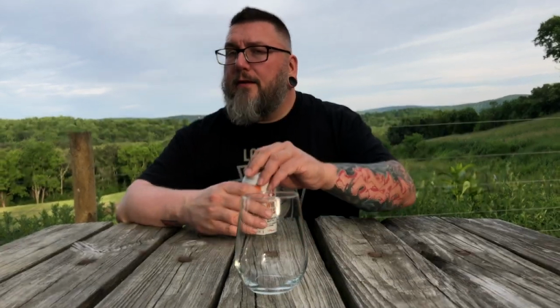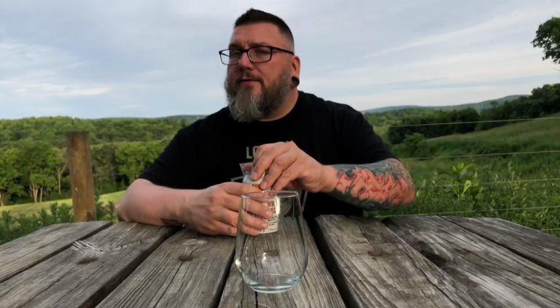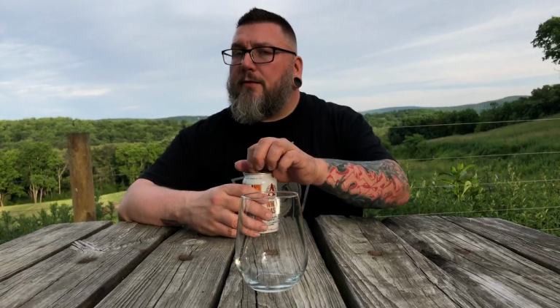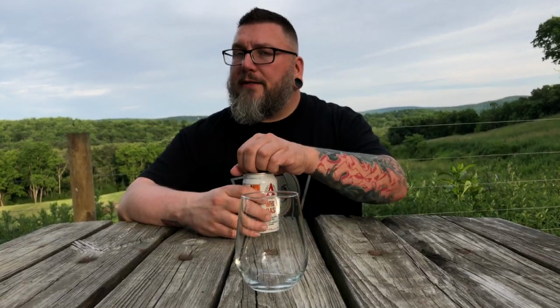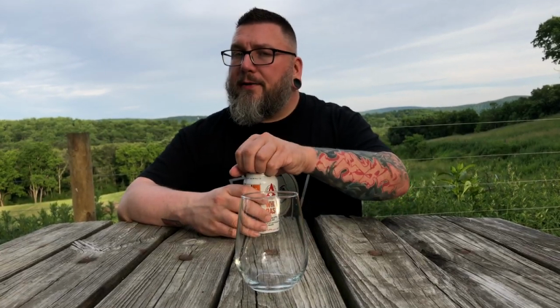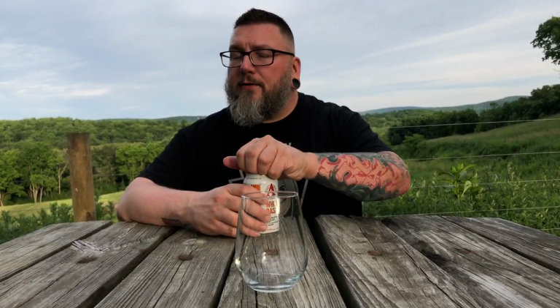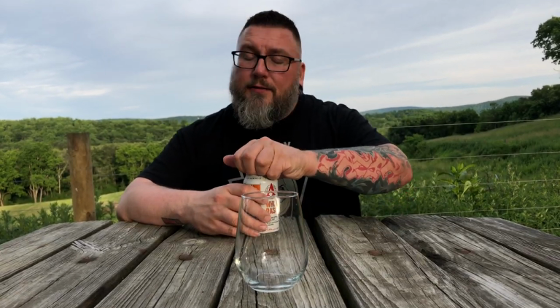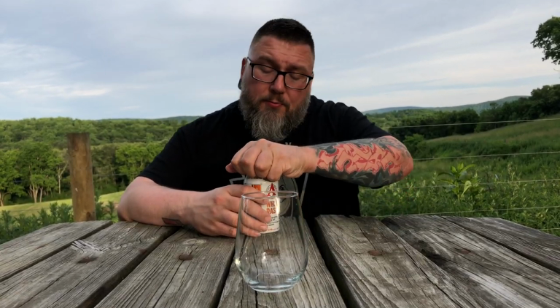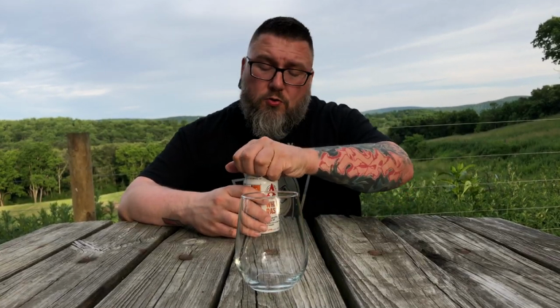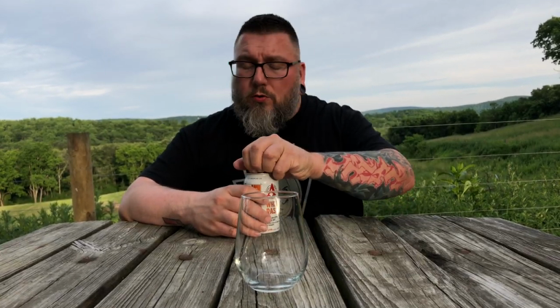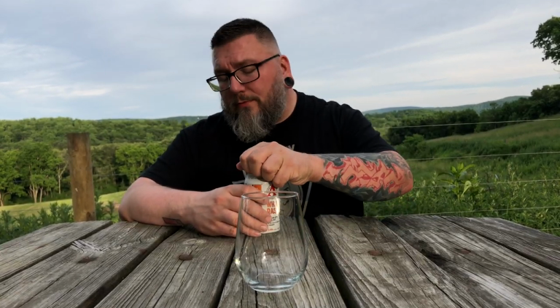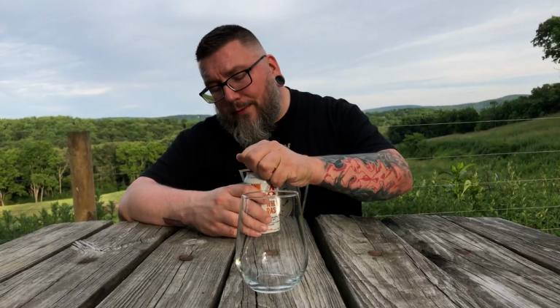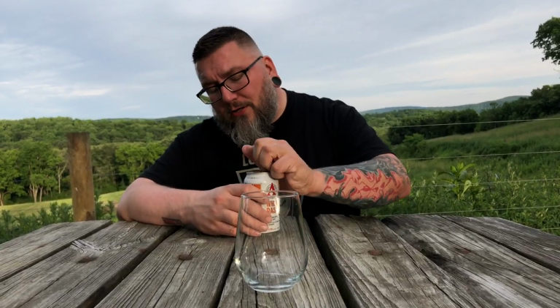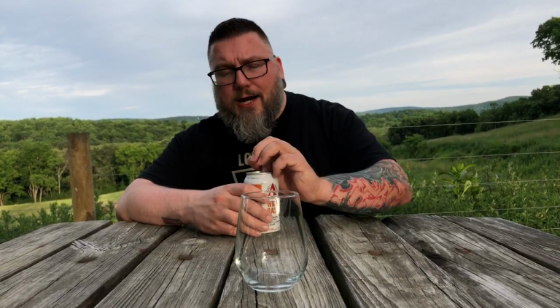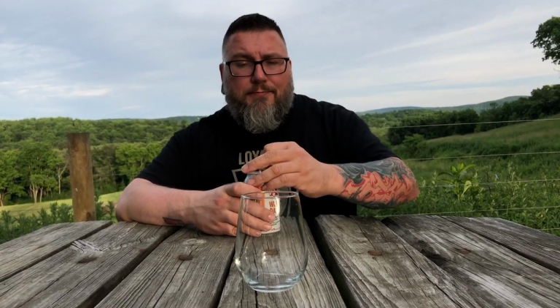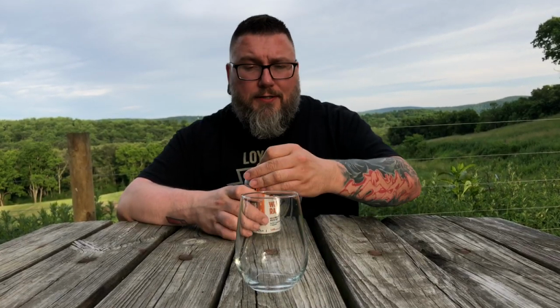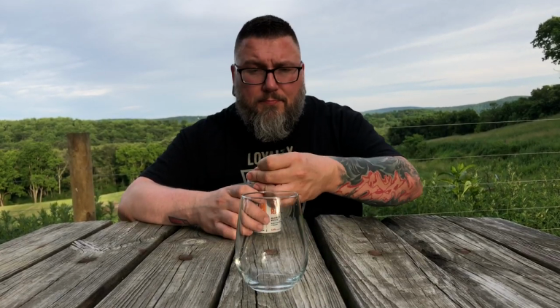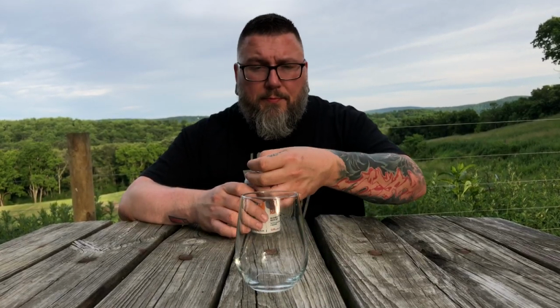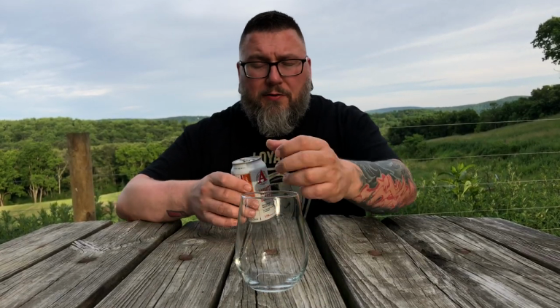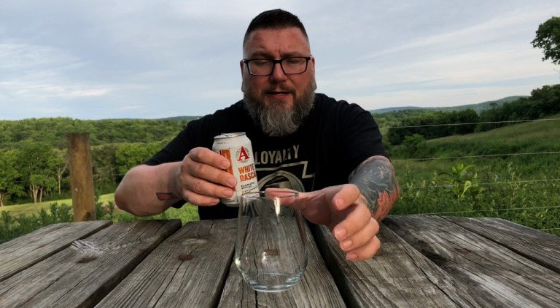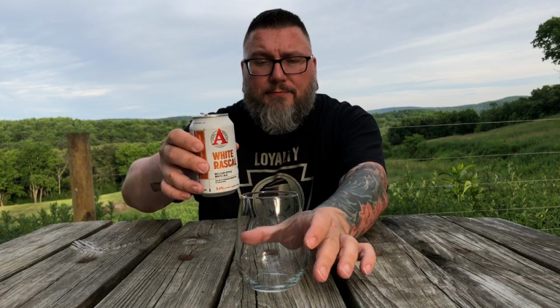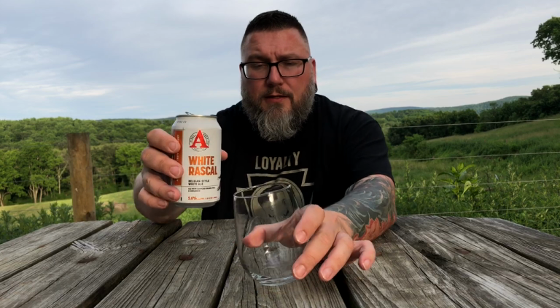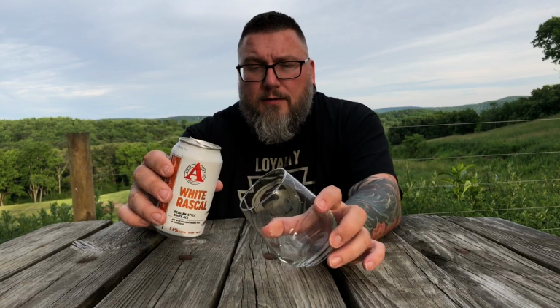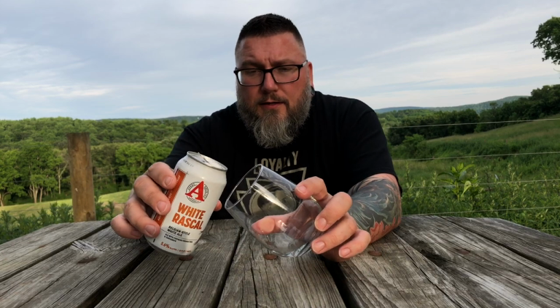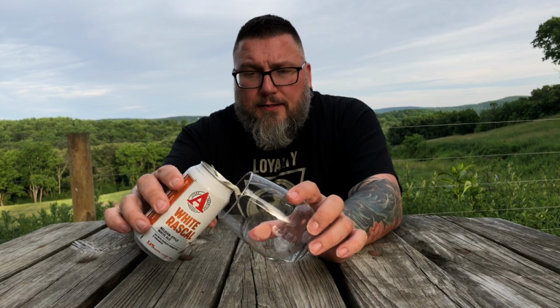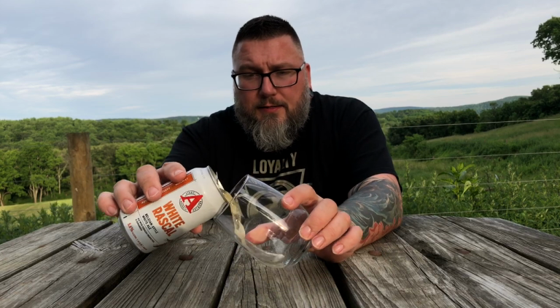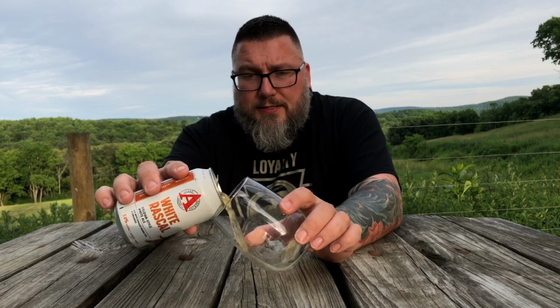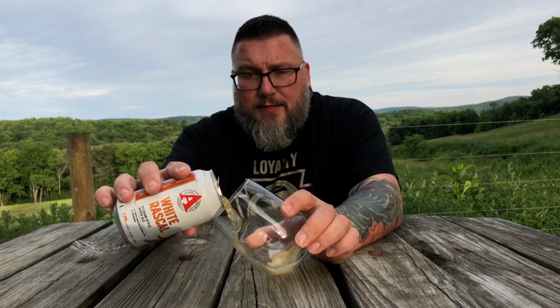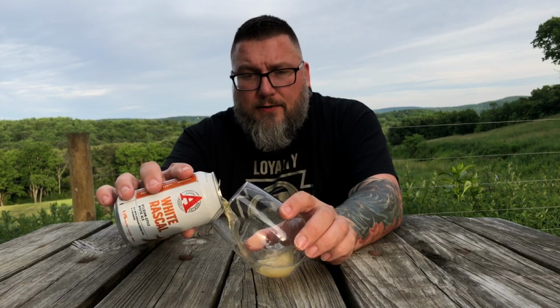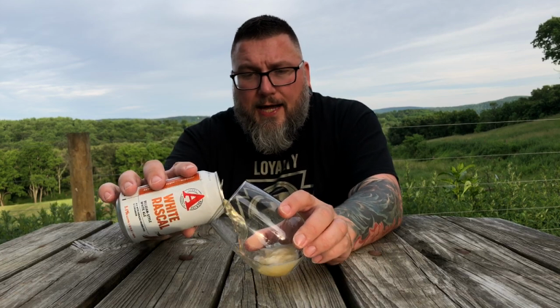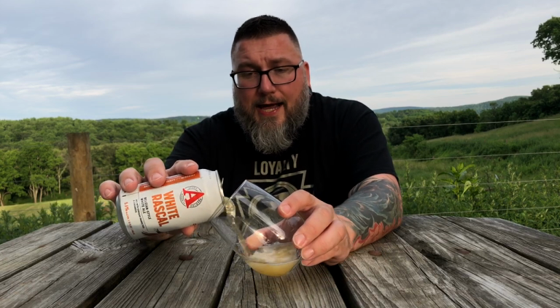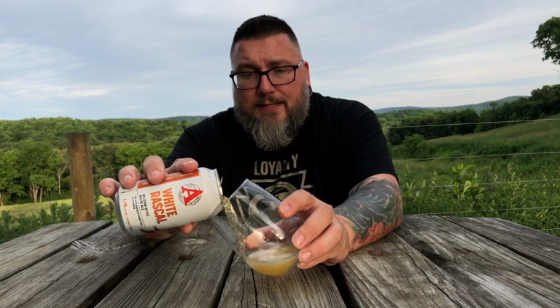It's all about the beer. The label's cool — it's all right, doesn't blow me away. Let's see what this sucker has.